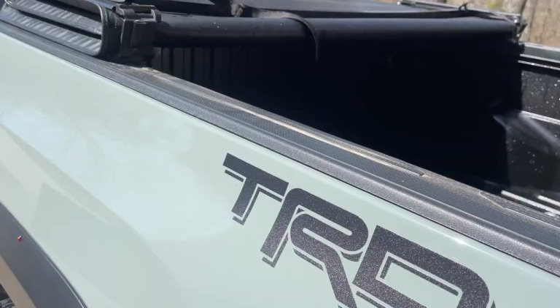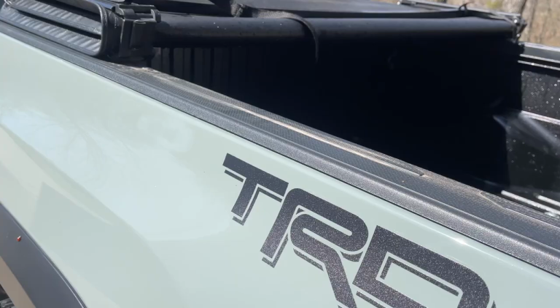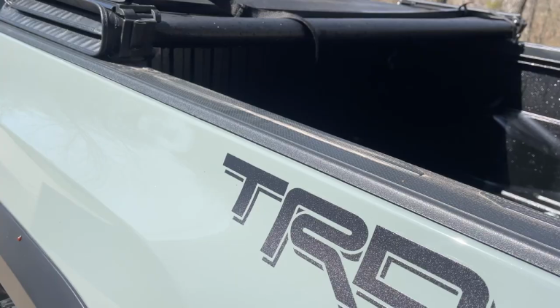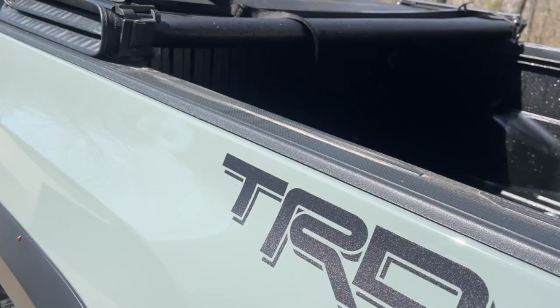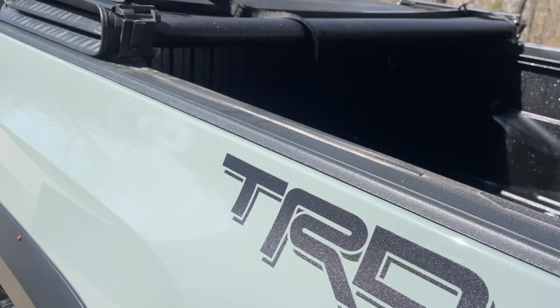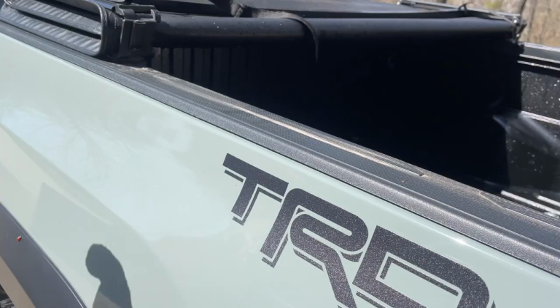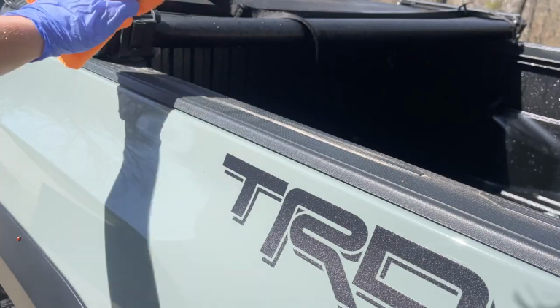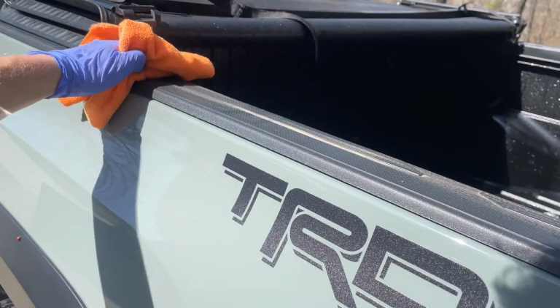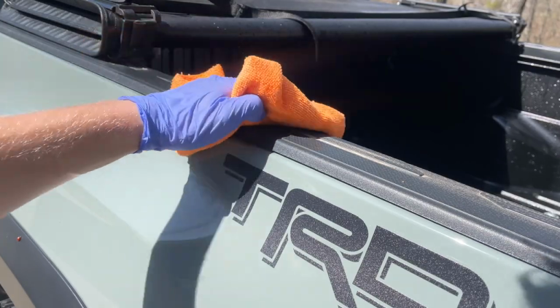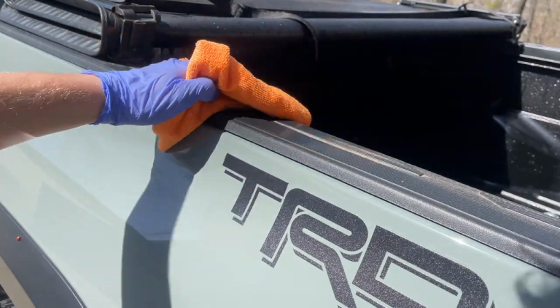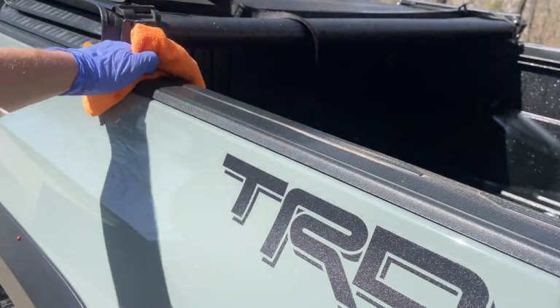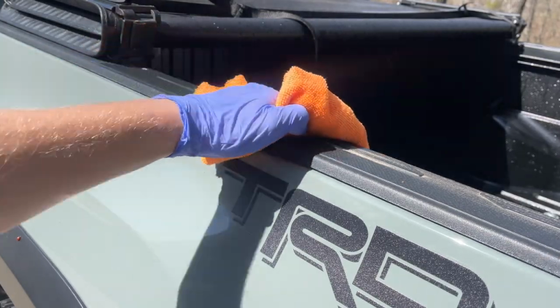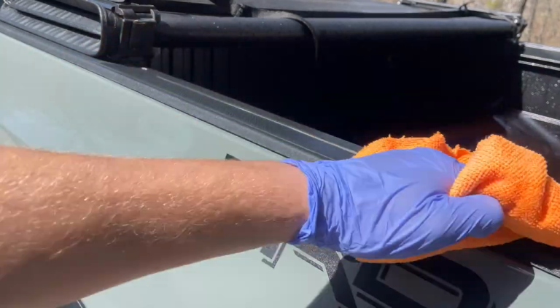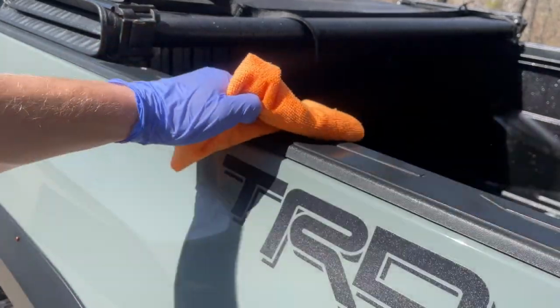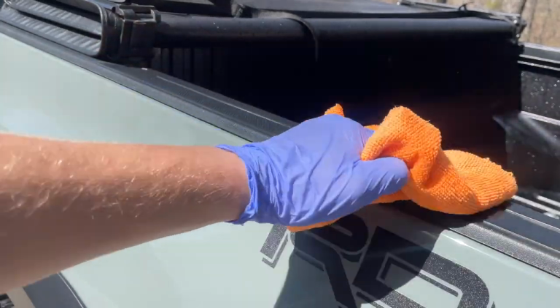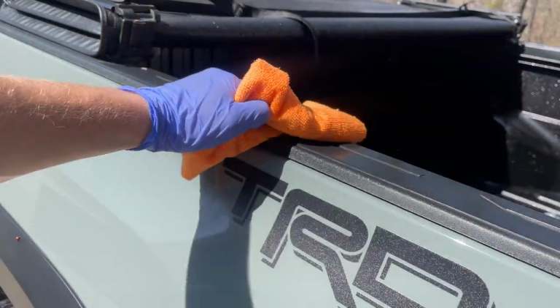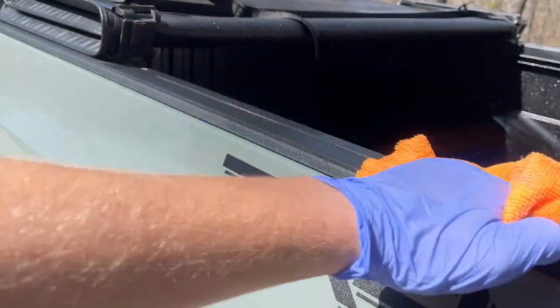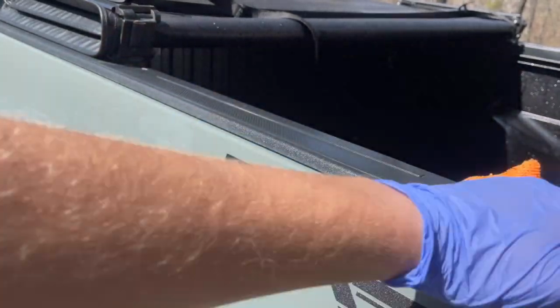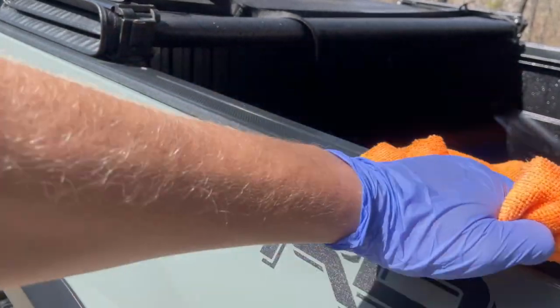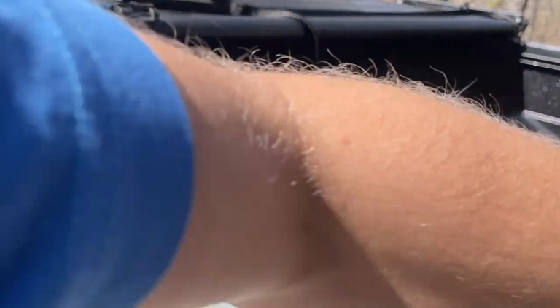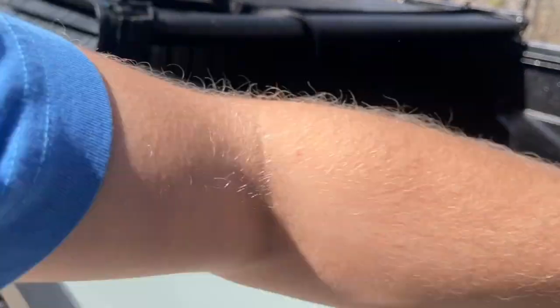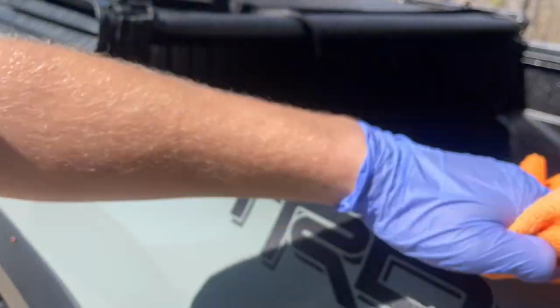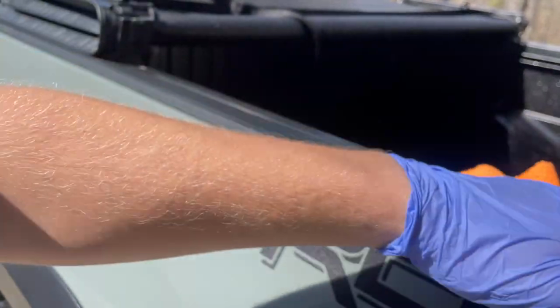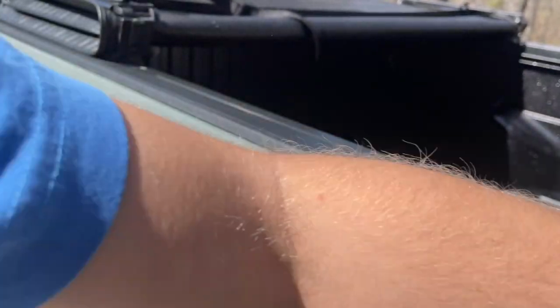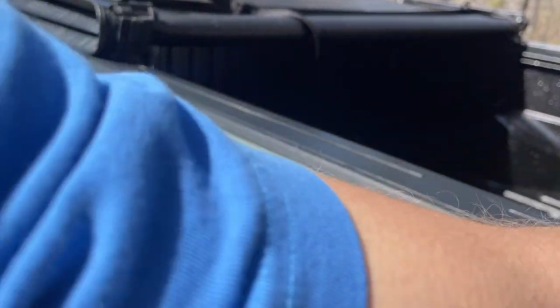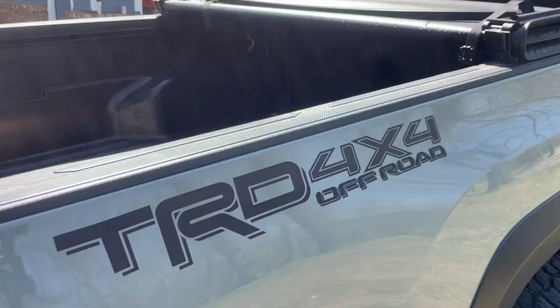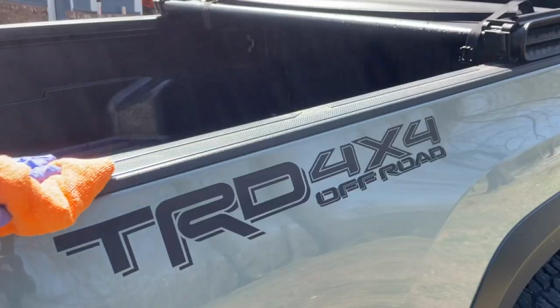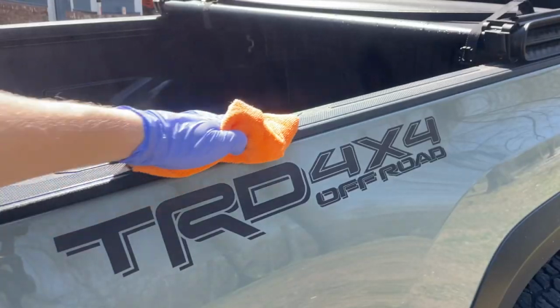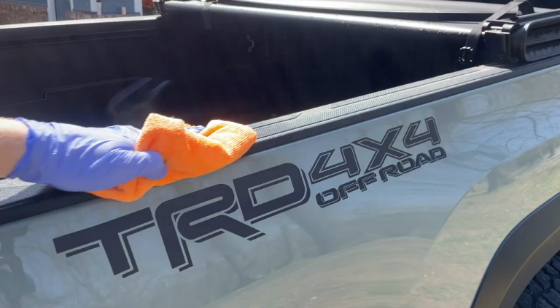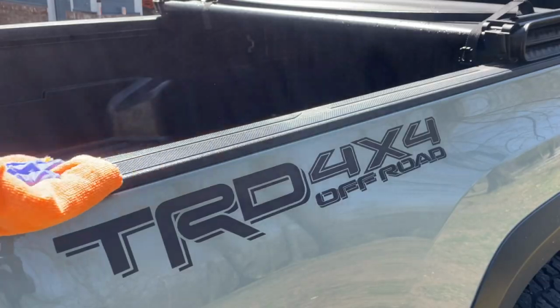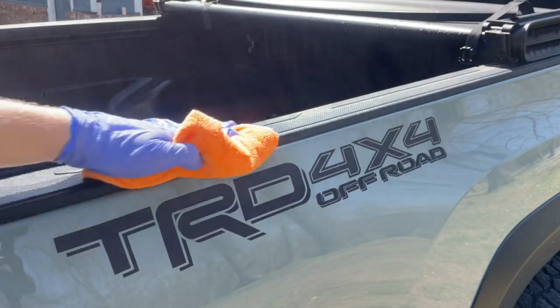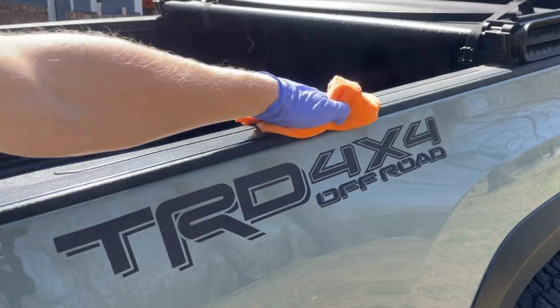While your bed is drying, remember to wipe down this part — especially if you have a bed cover, because it collects dirt pretty easily and you want to make sure that it stays clean.